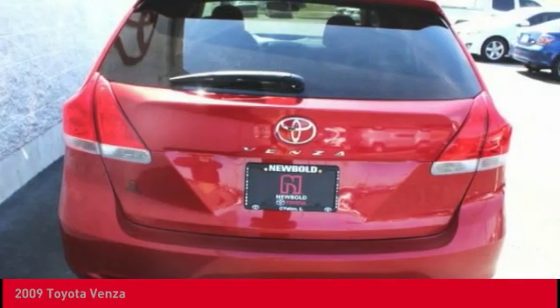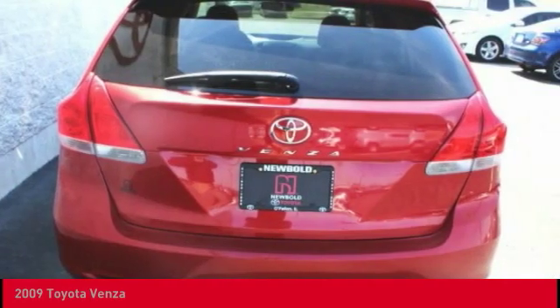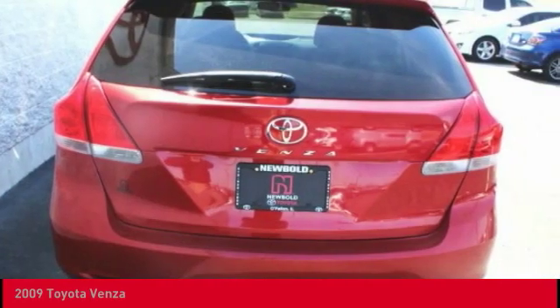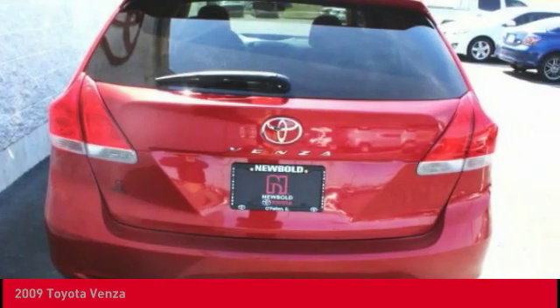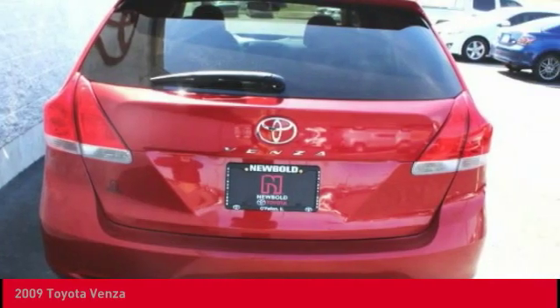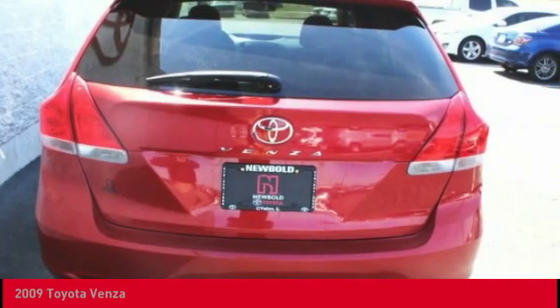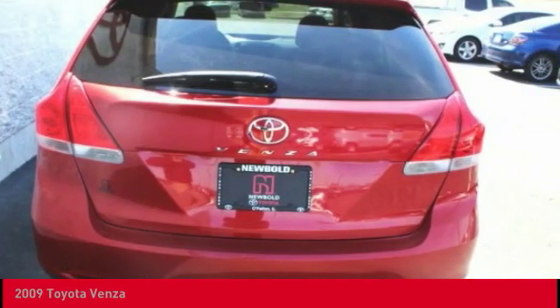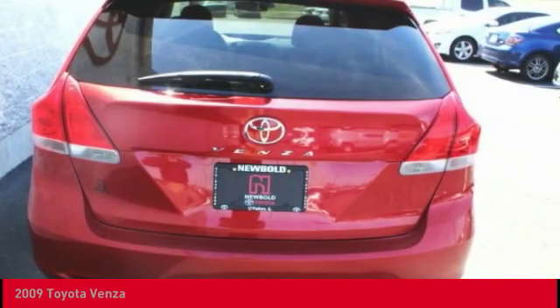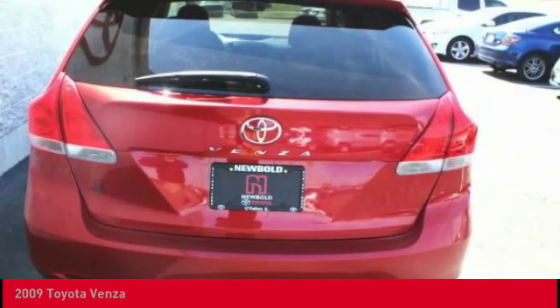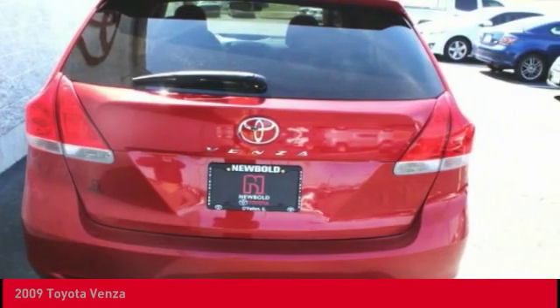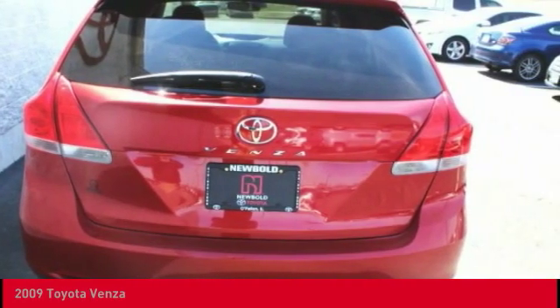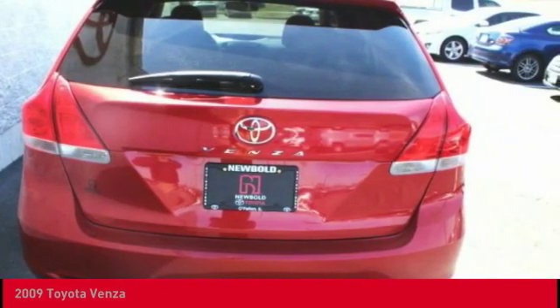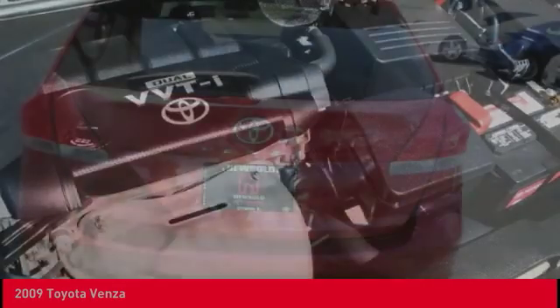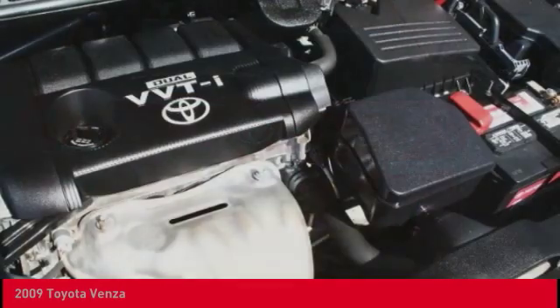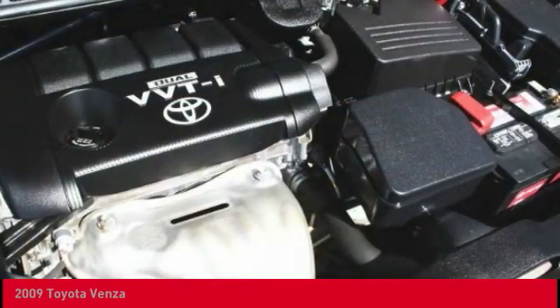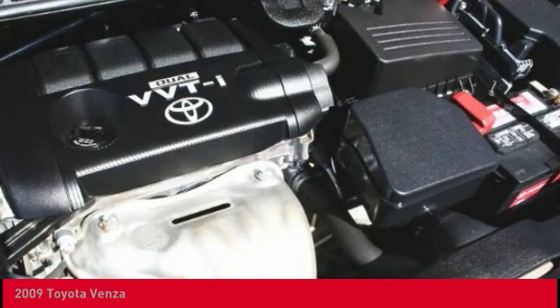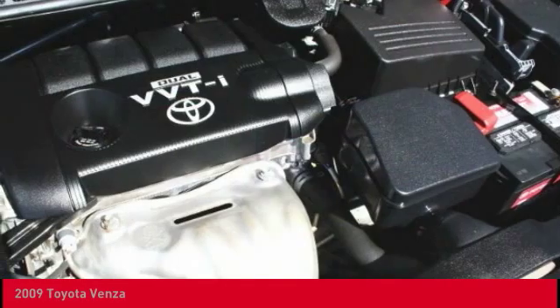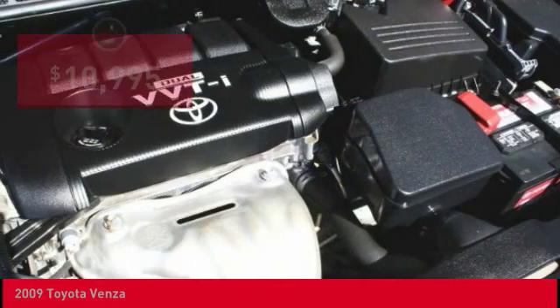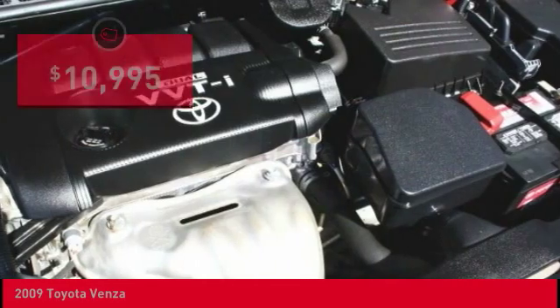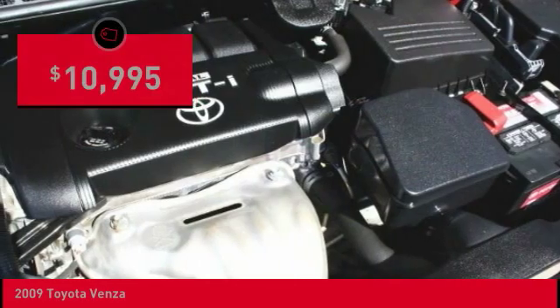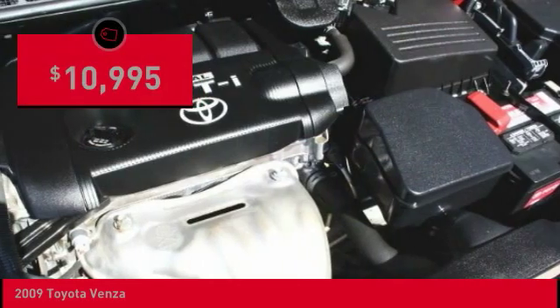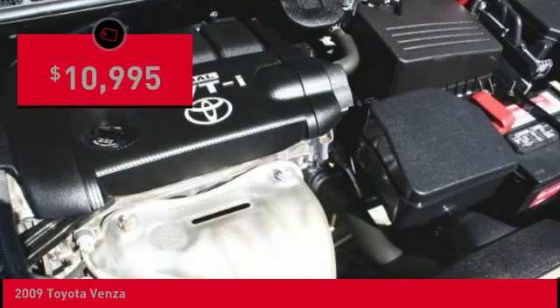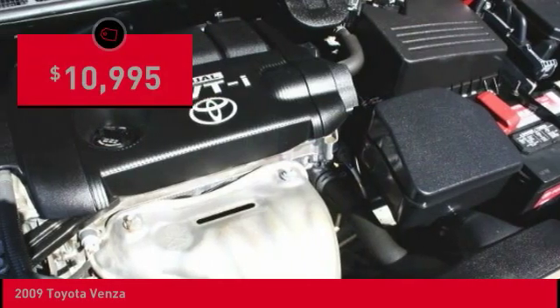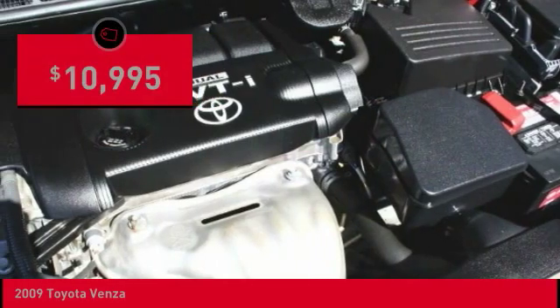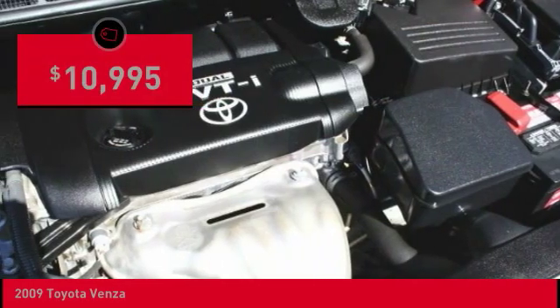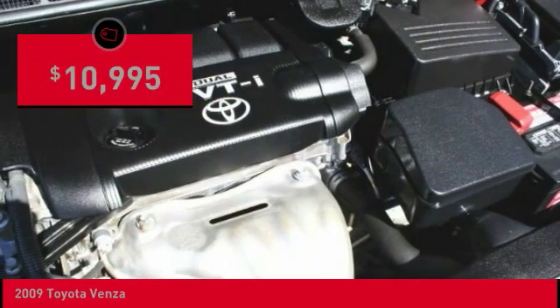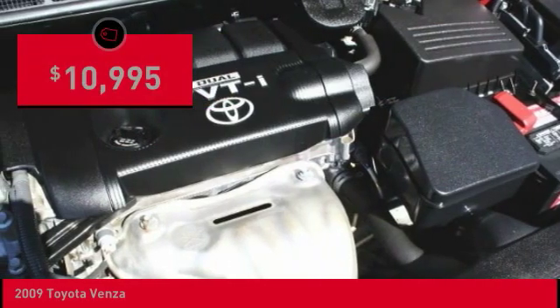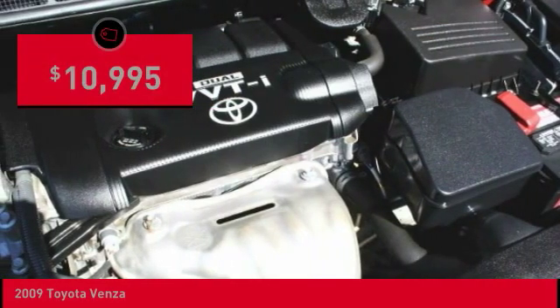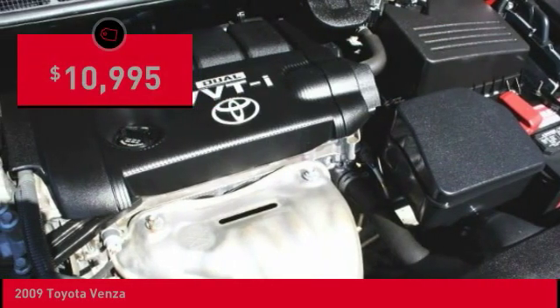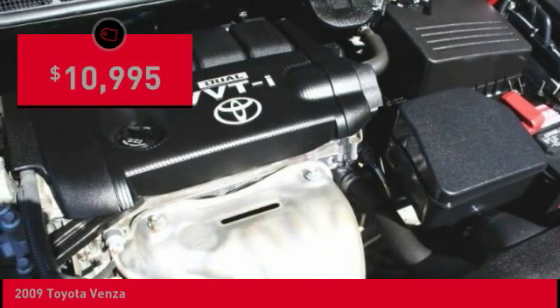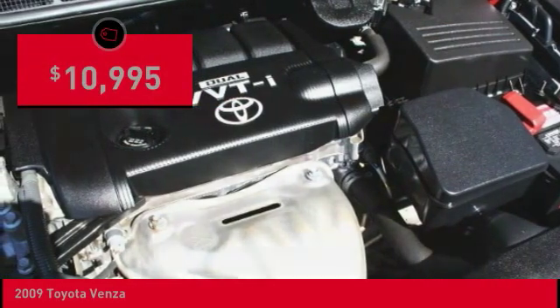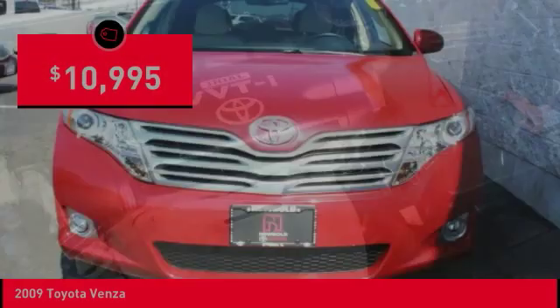You're more than one thing, so is Venza, and is priced below $15,000.